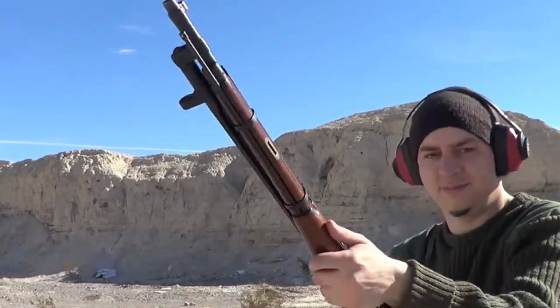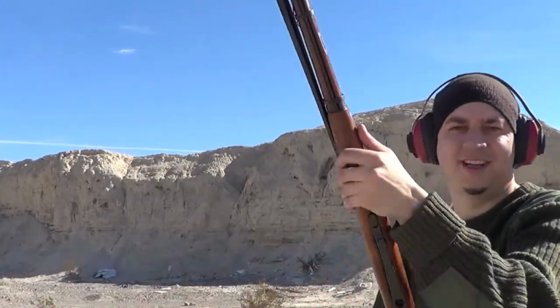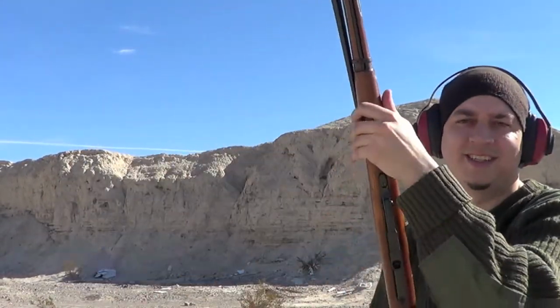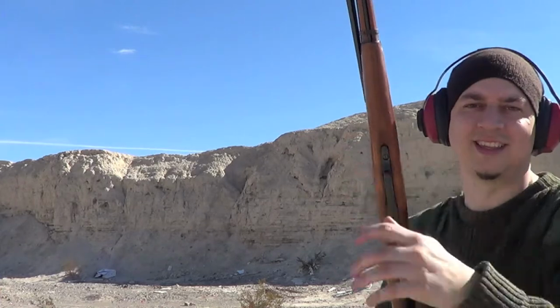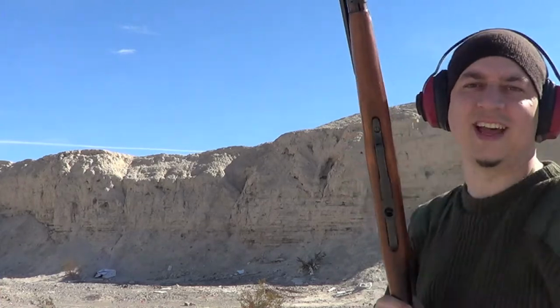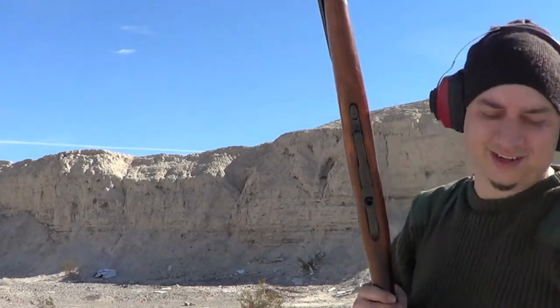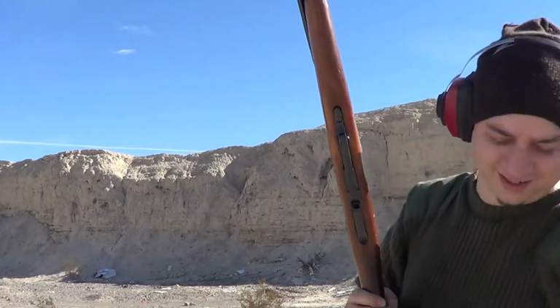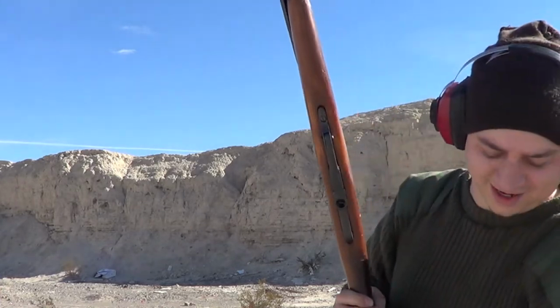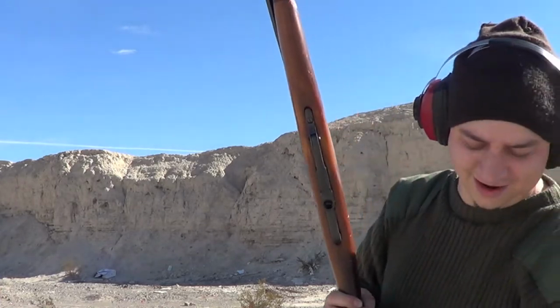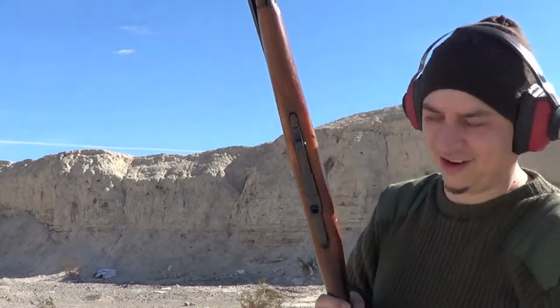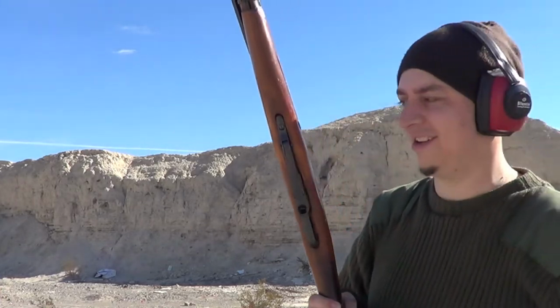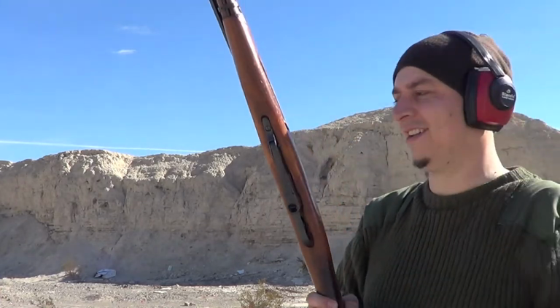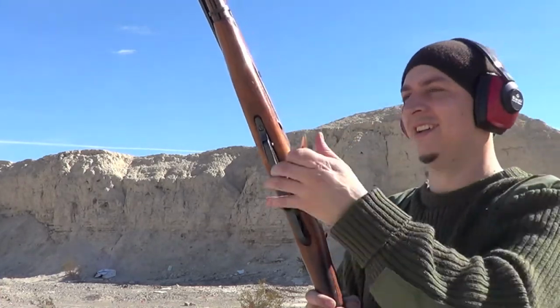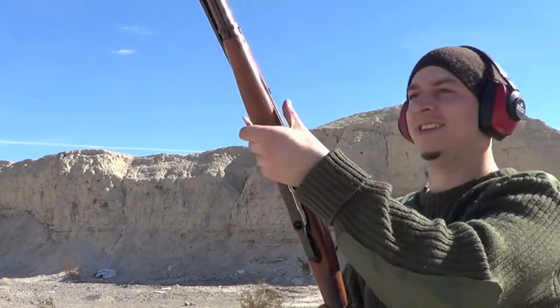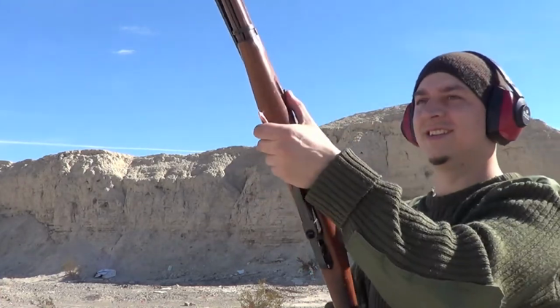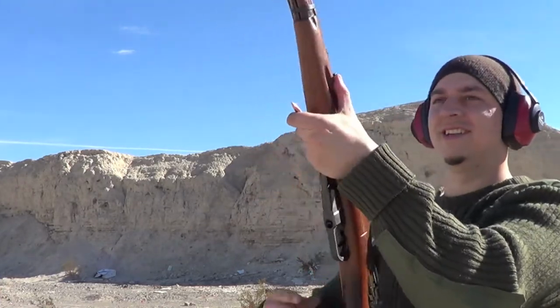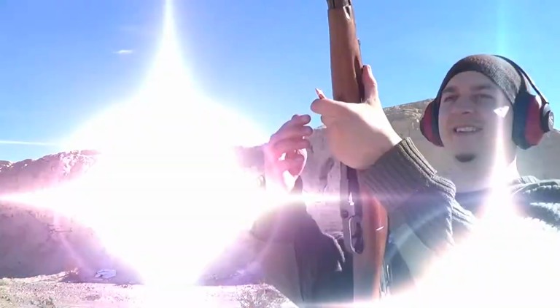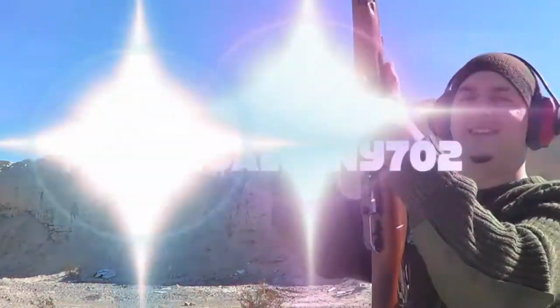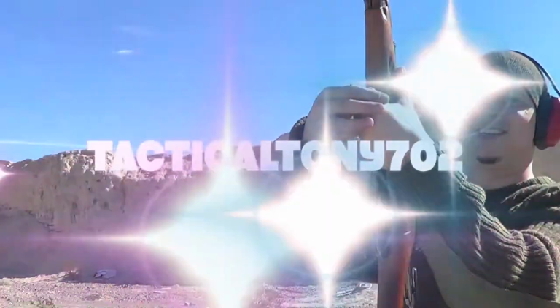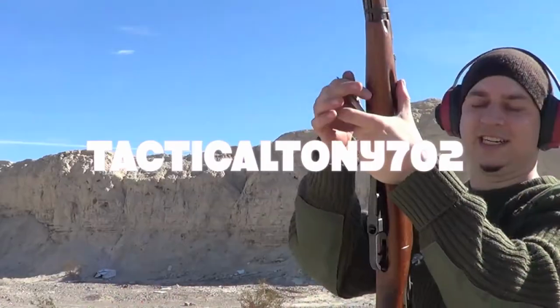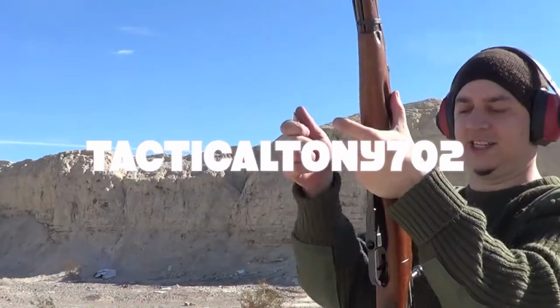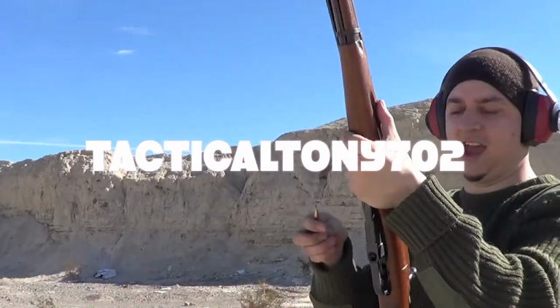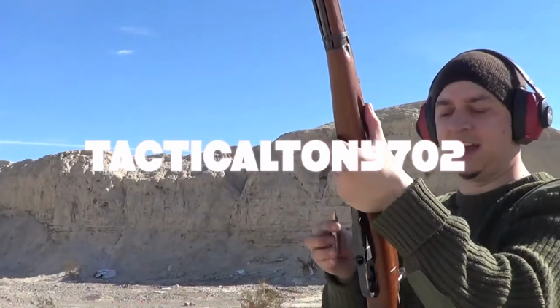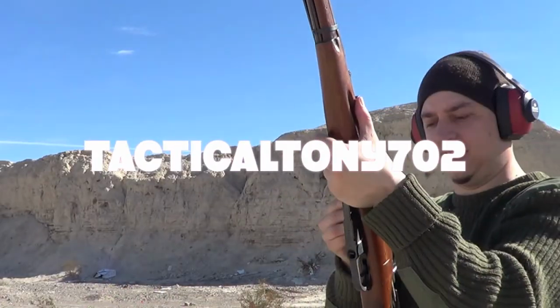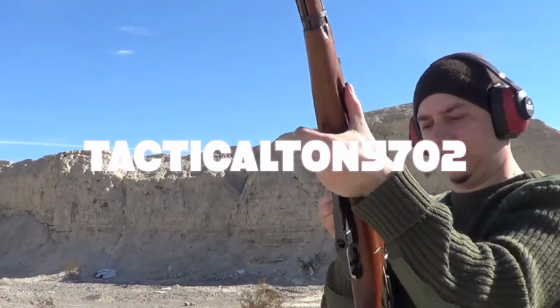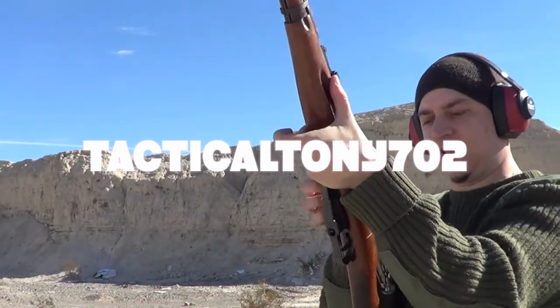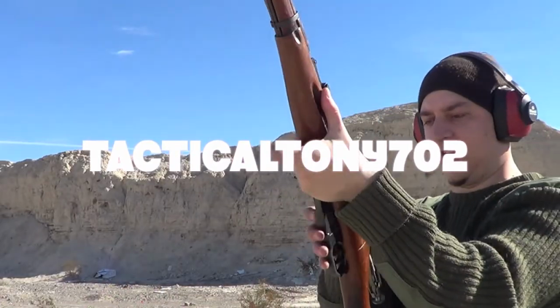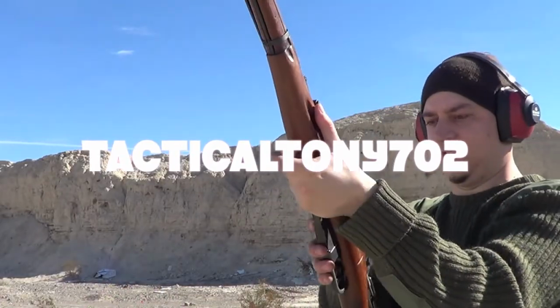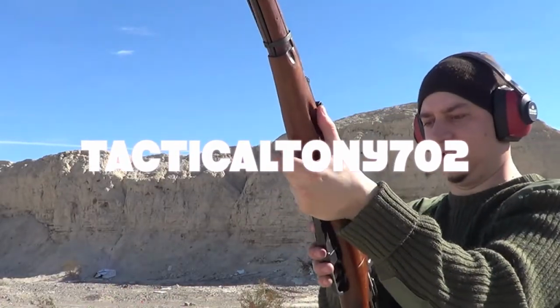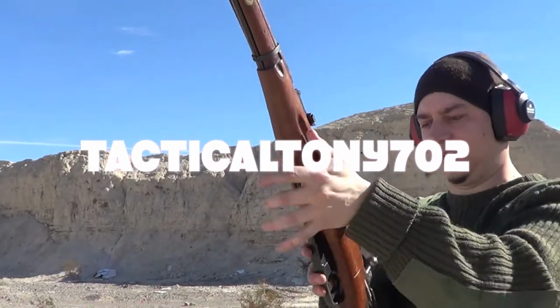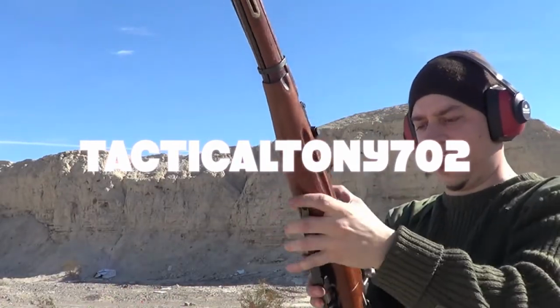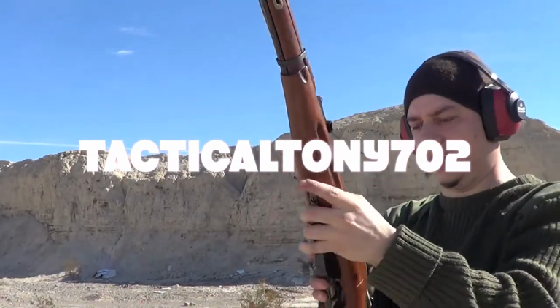It's like the loudest gun out here — it's hilarious. Like cannon, cannon, cannon.